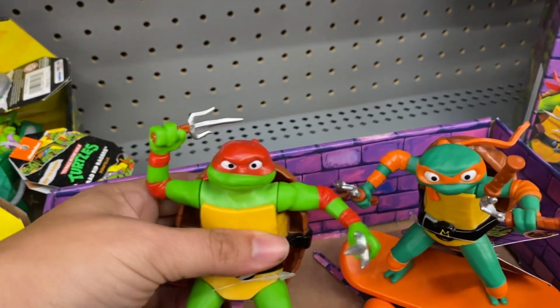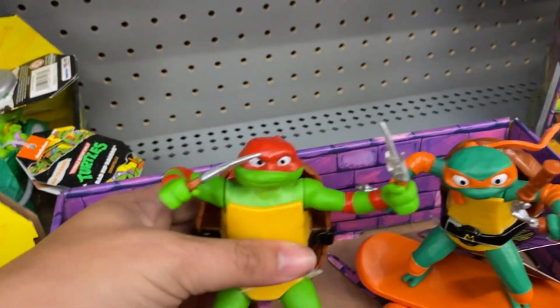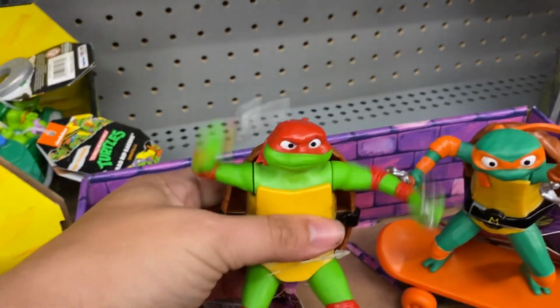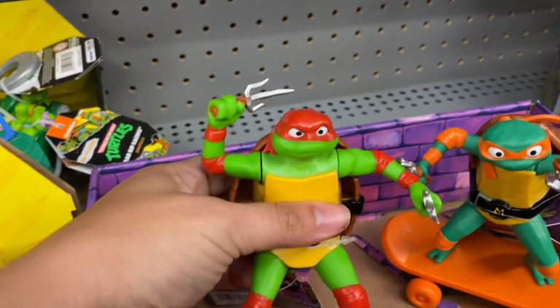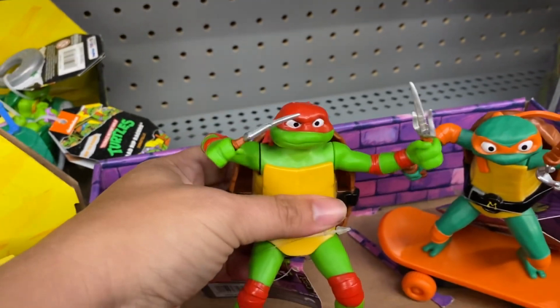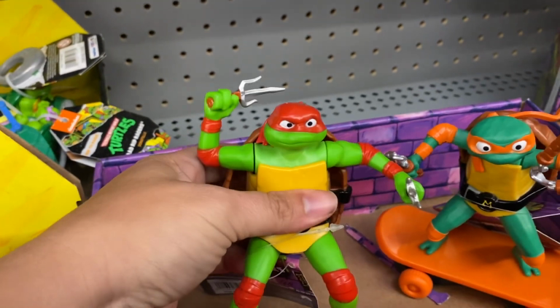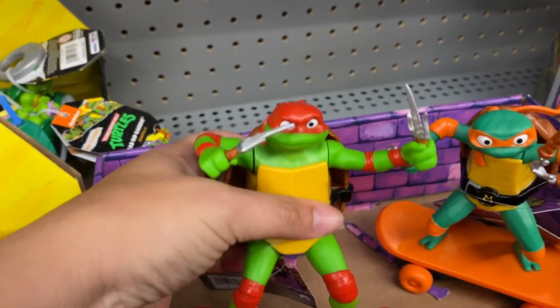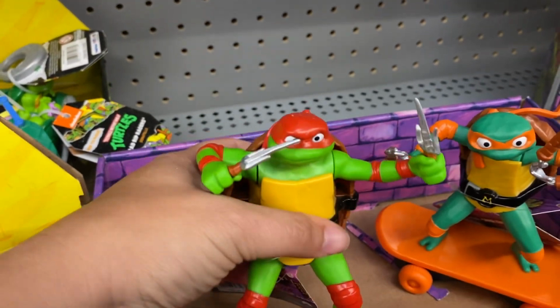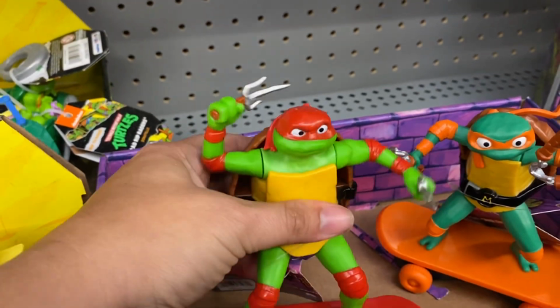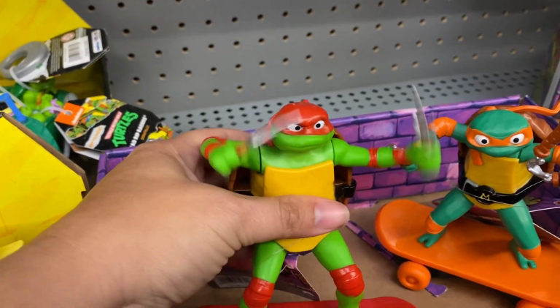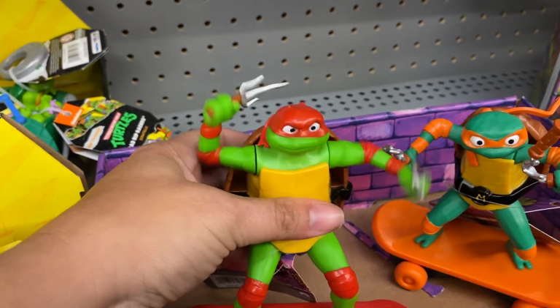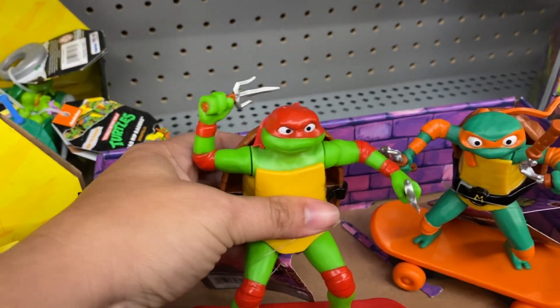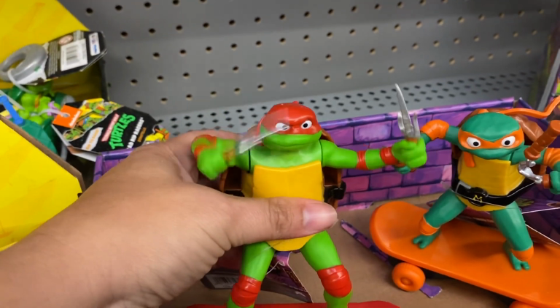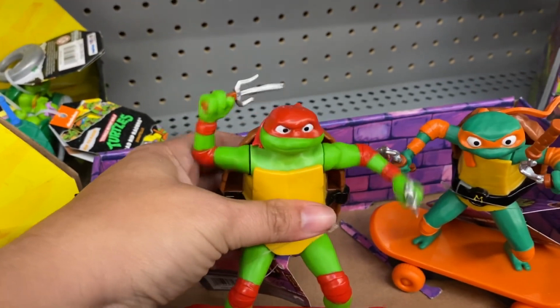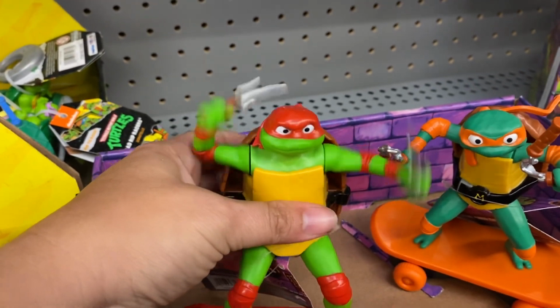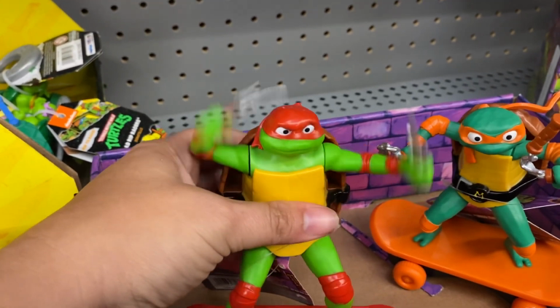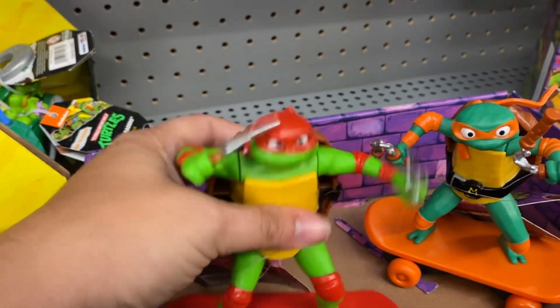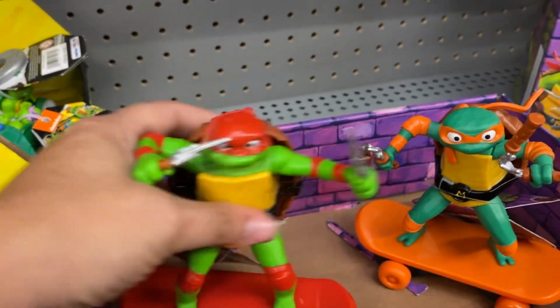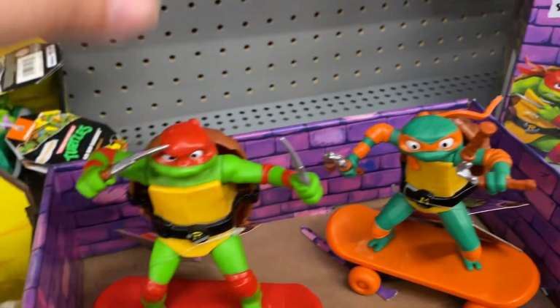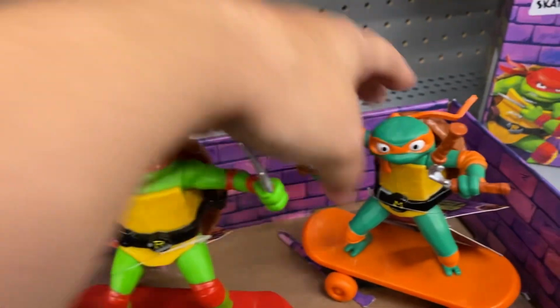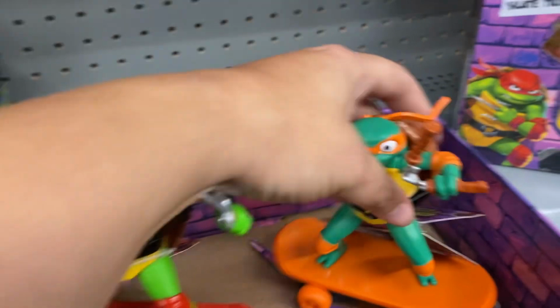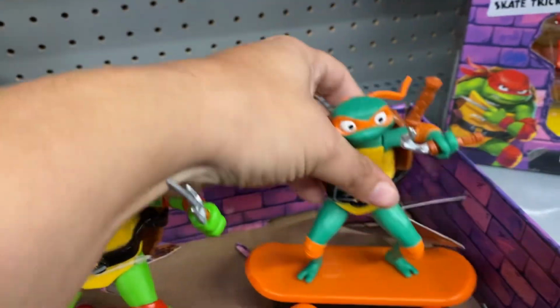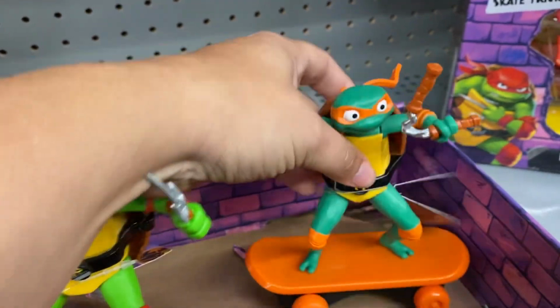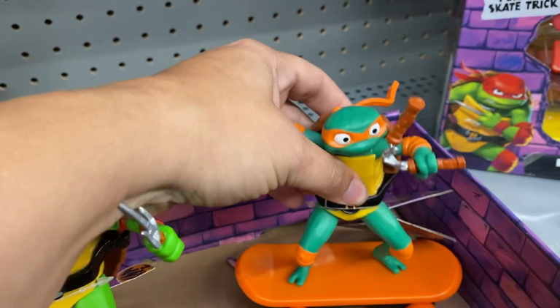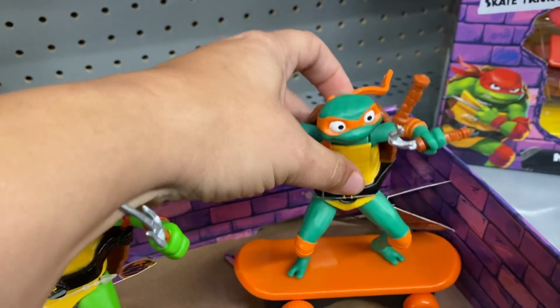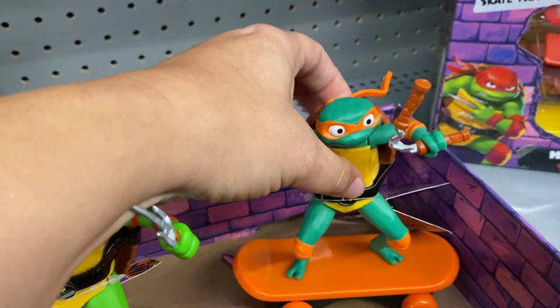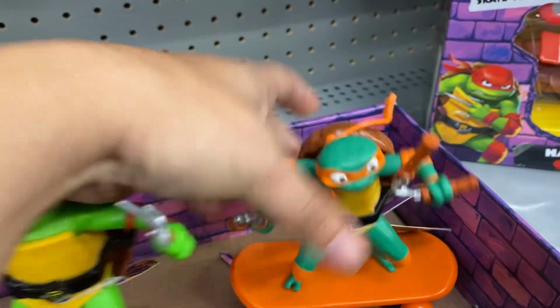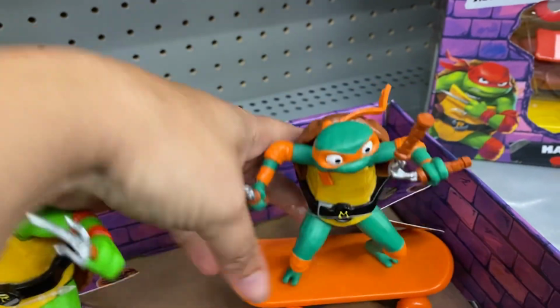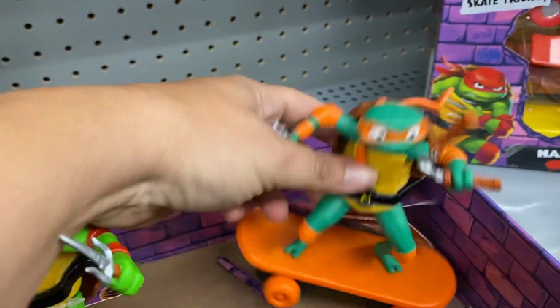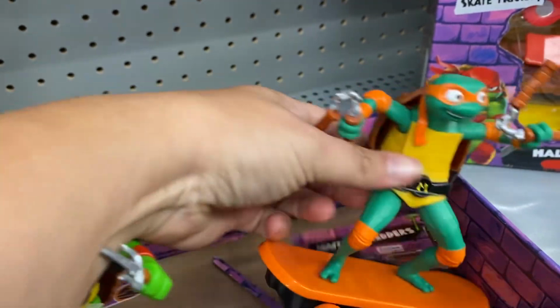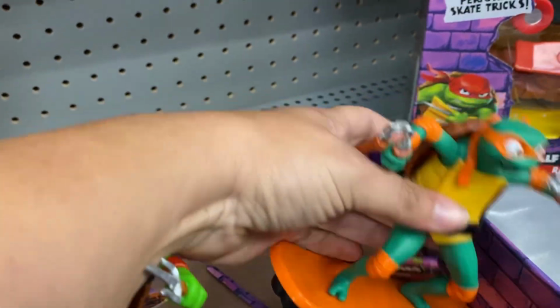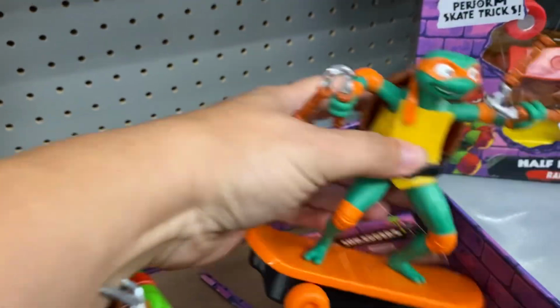These have the button on the back too, so they can go like this and move.